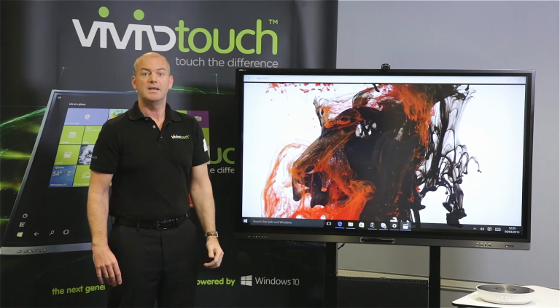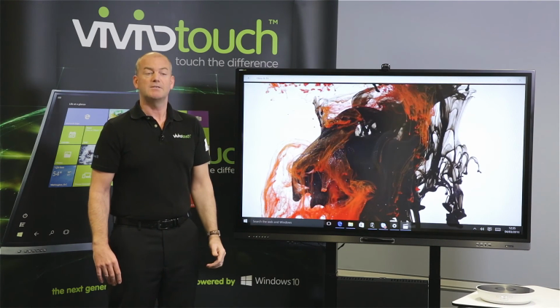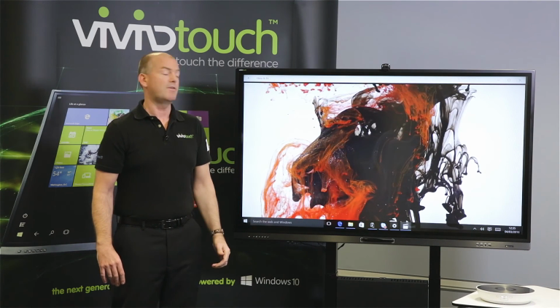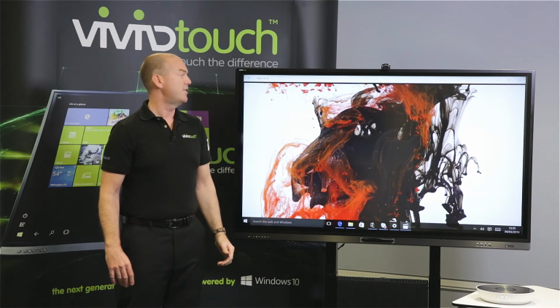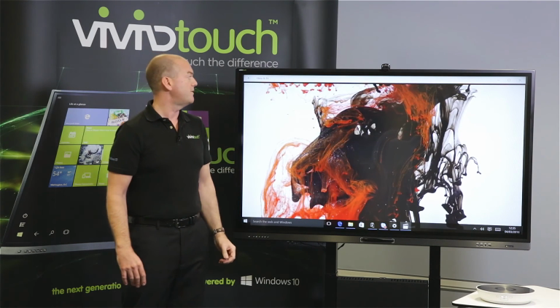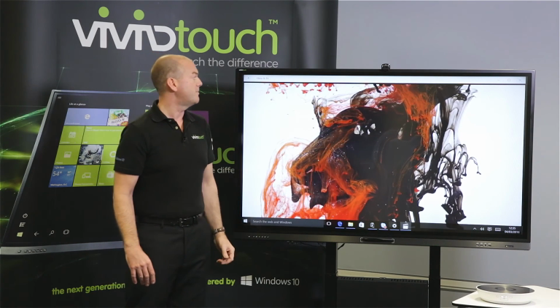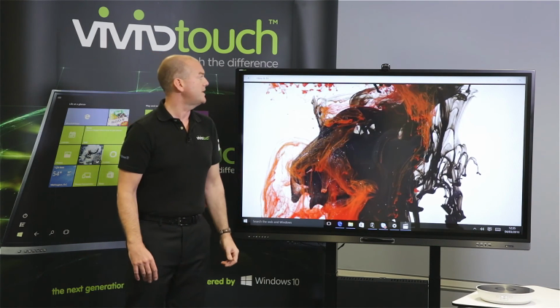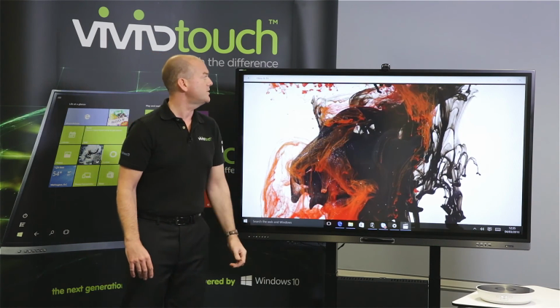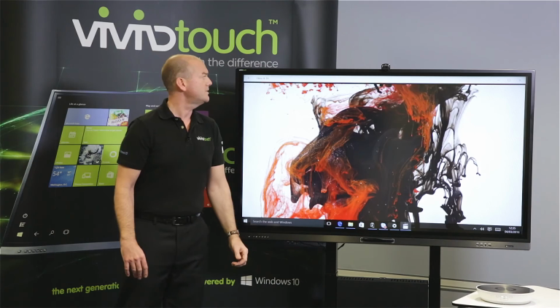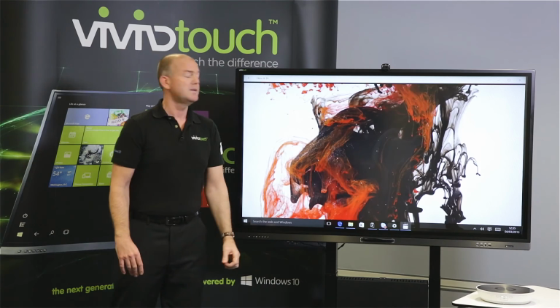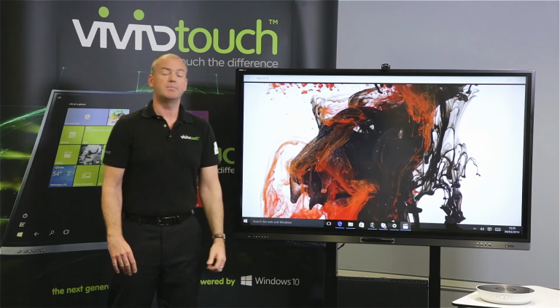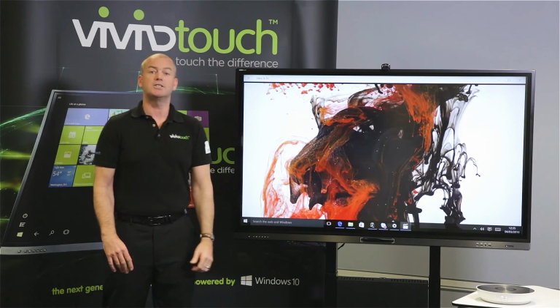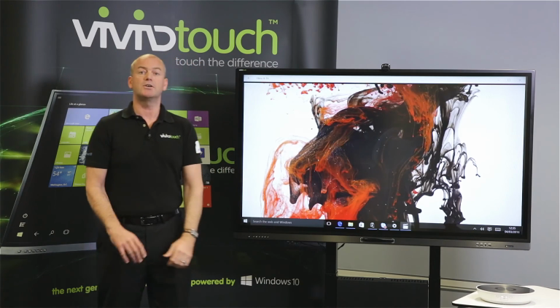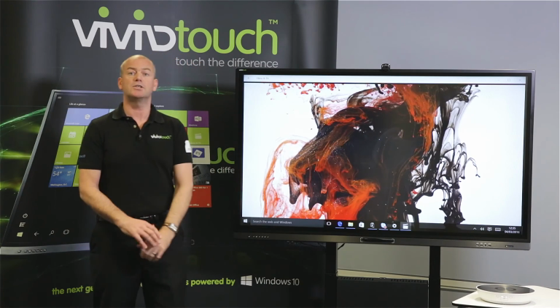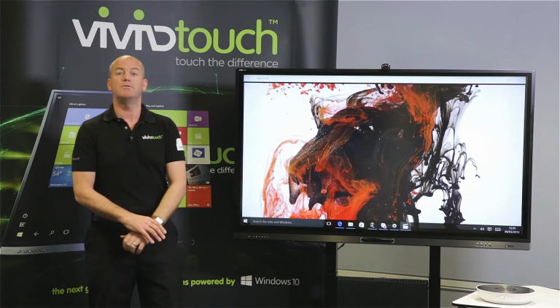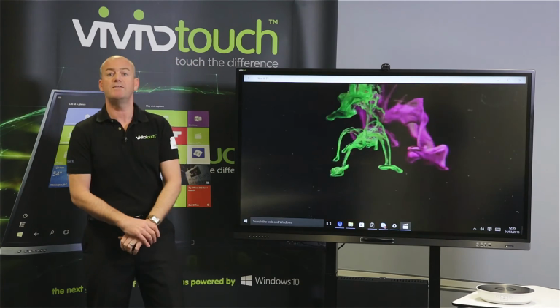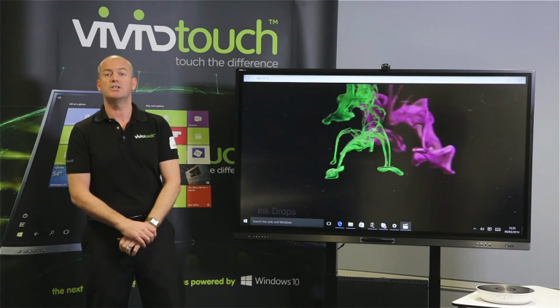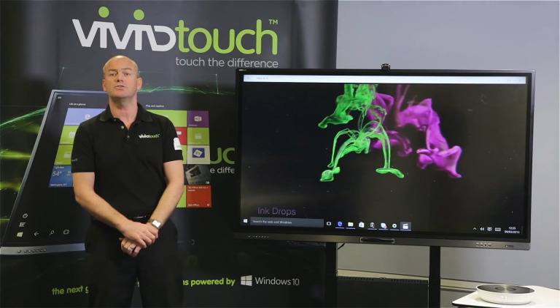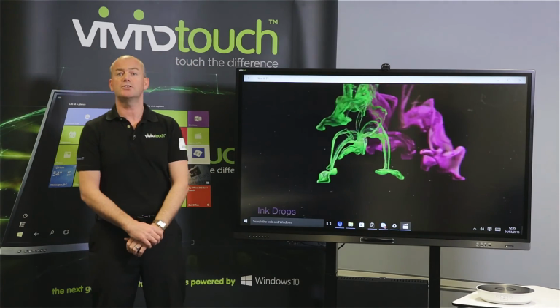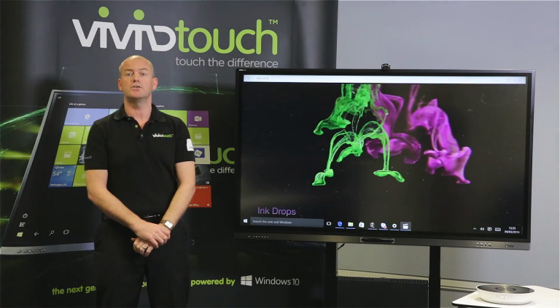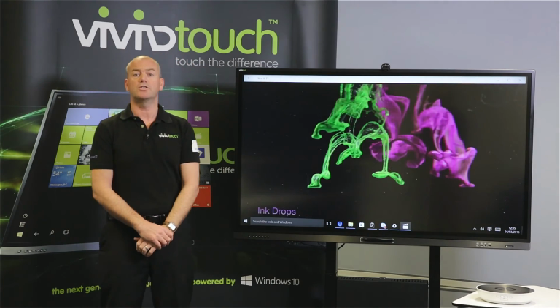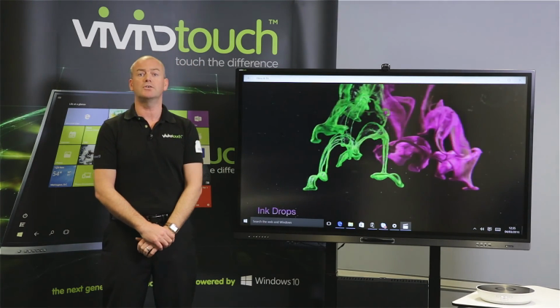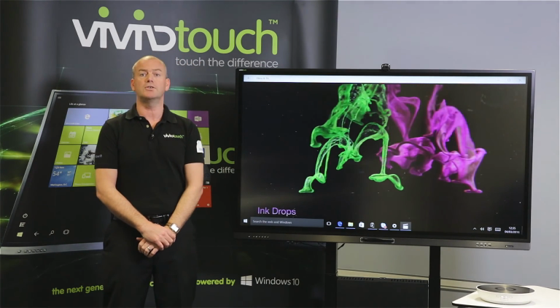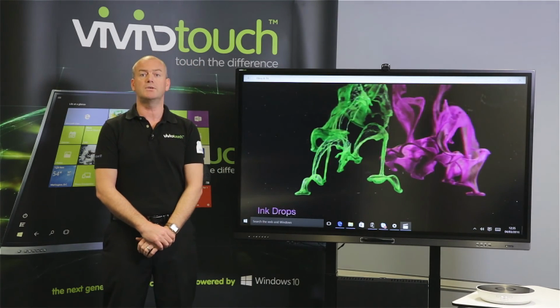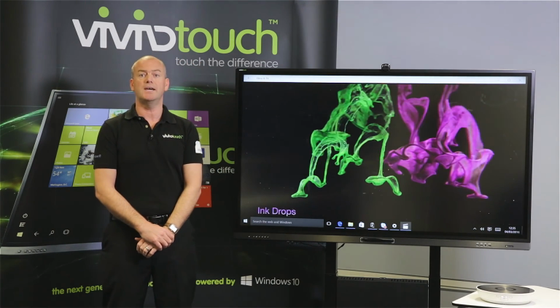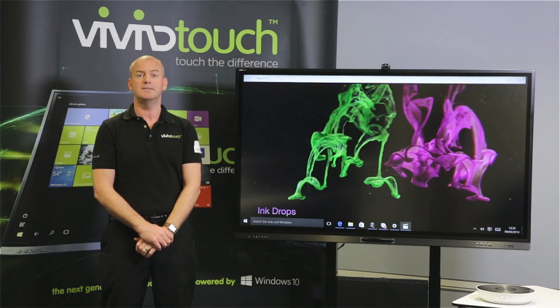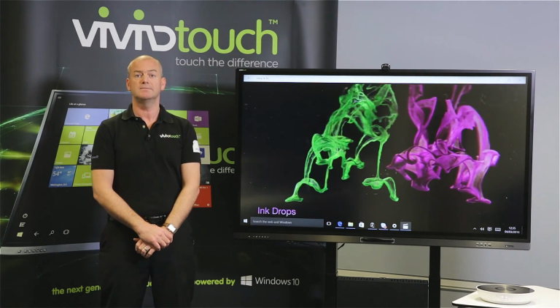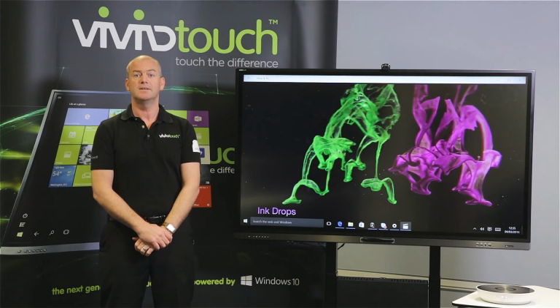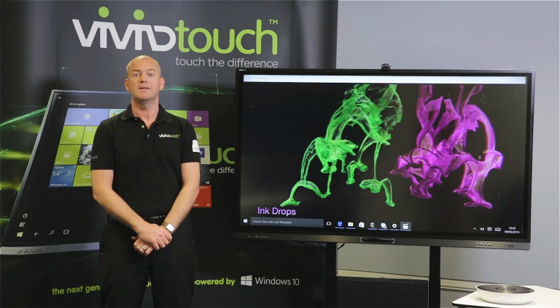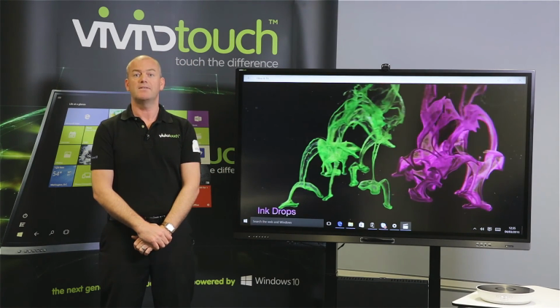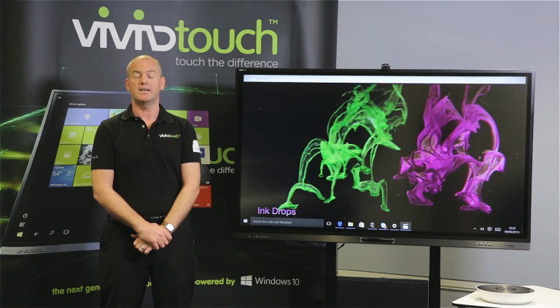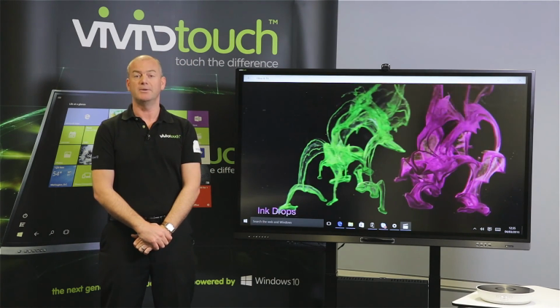For further information, please go to www.viviTouch.co.uk. Thank you.